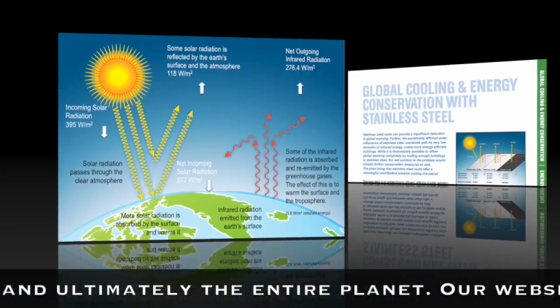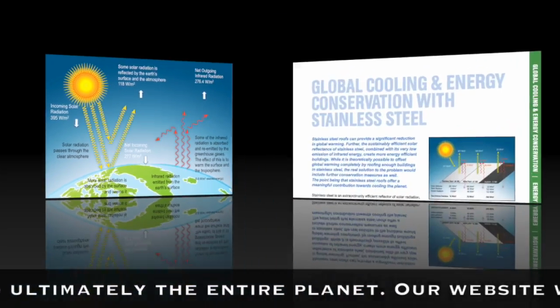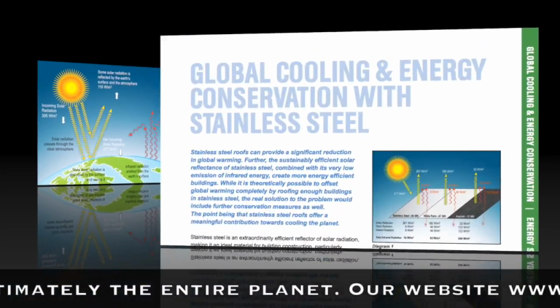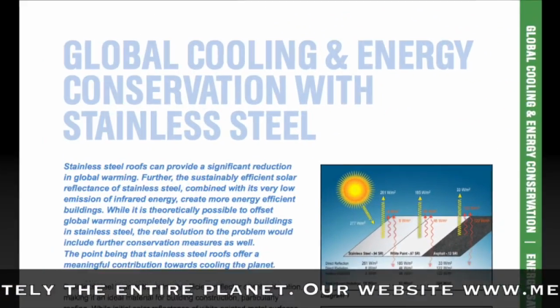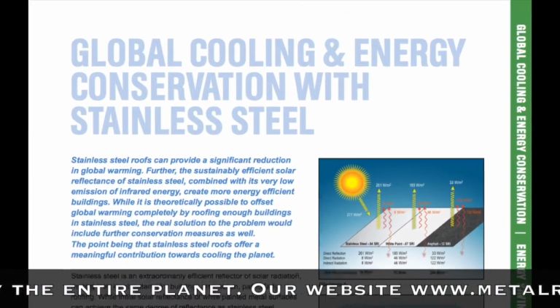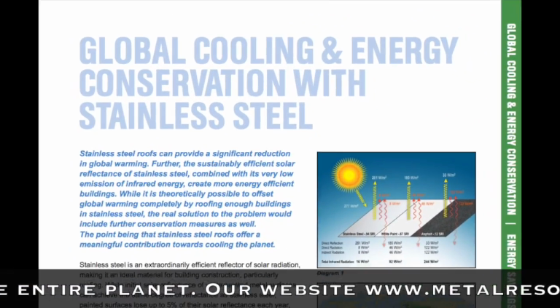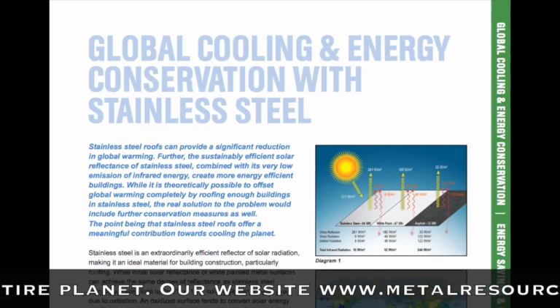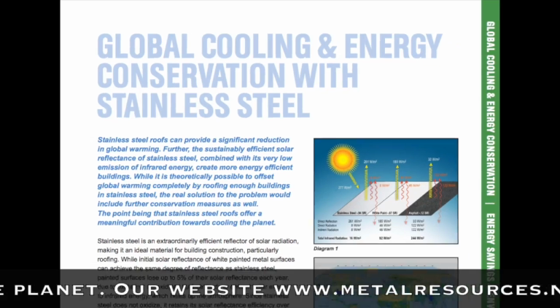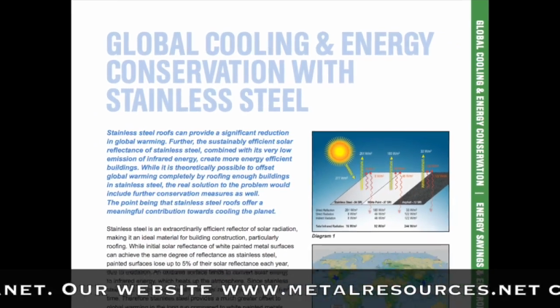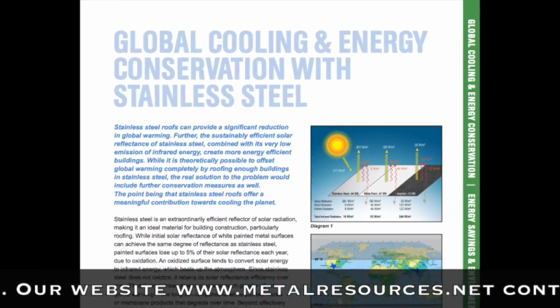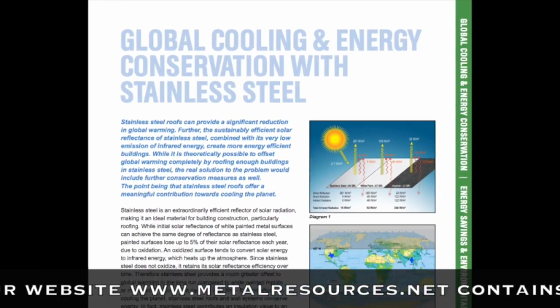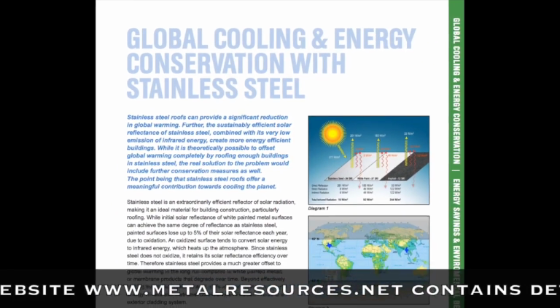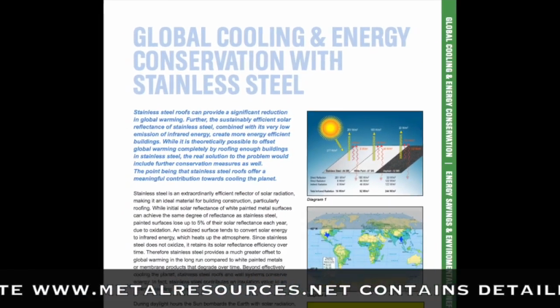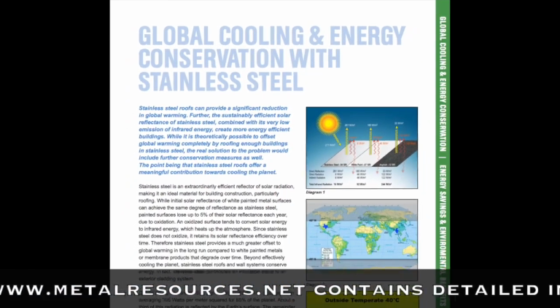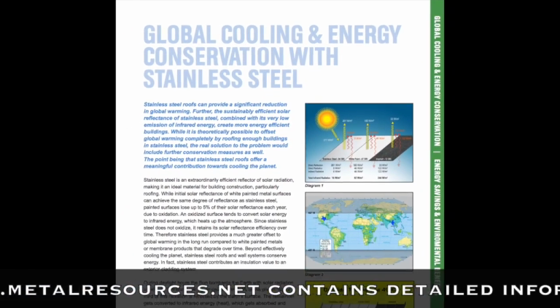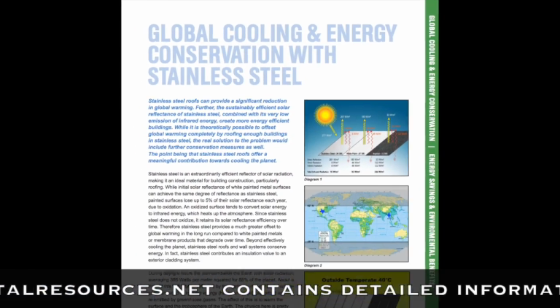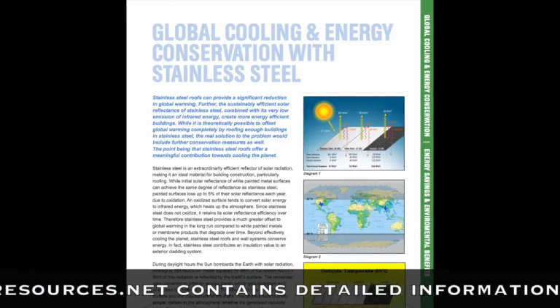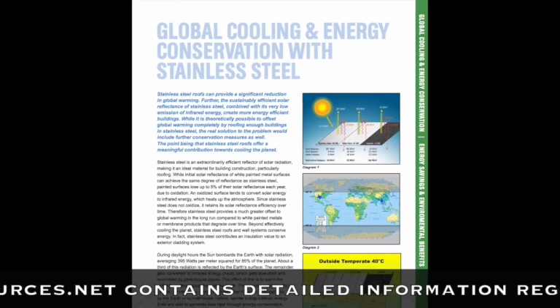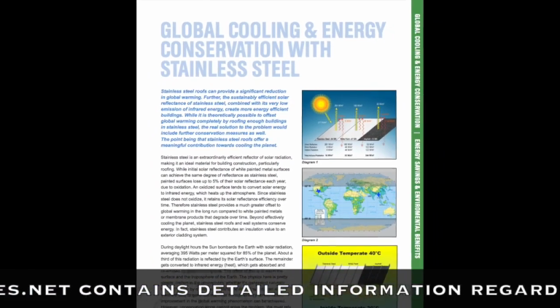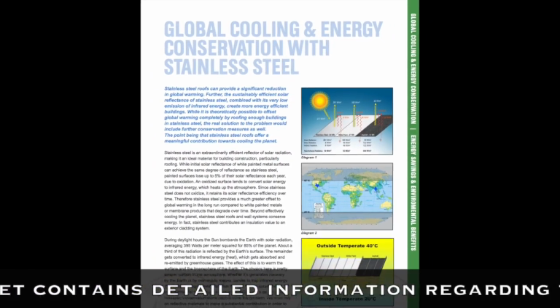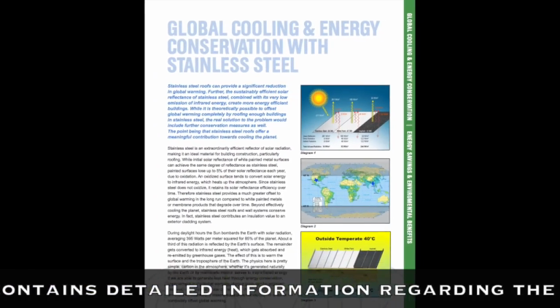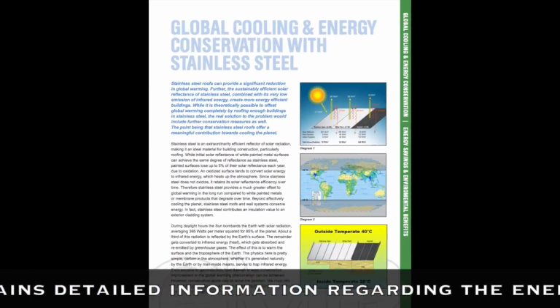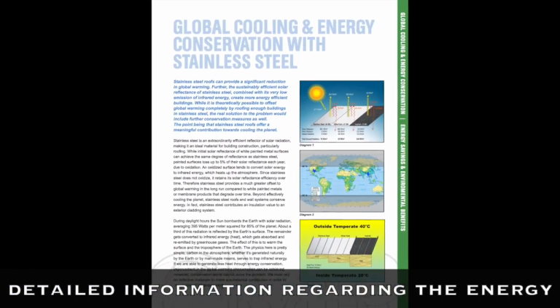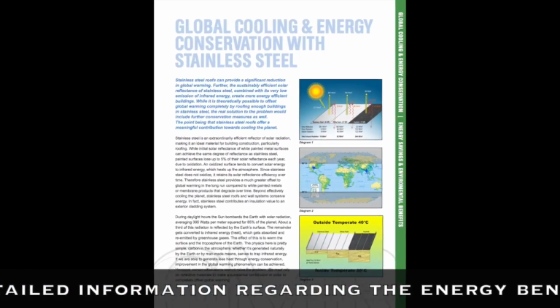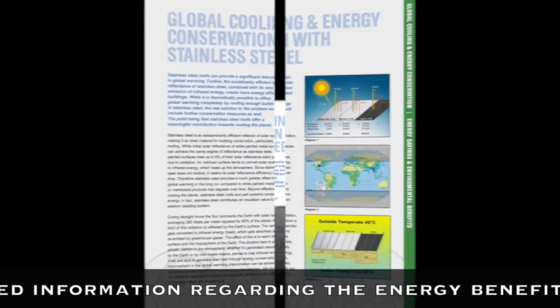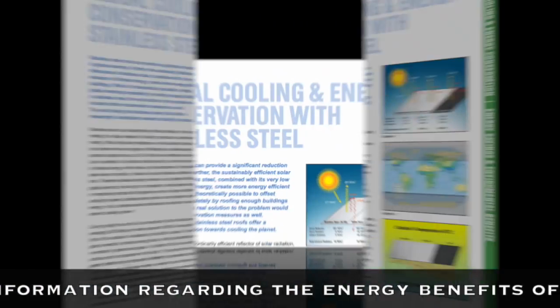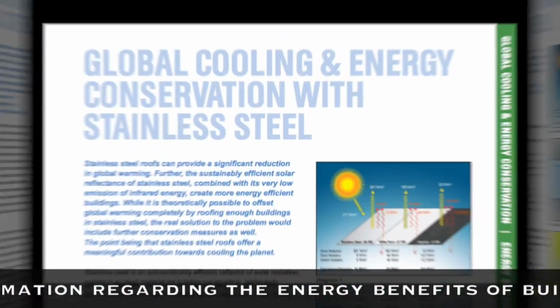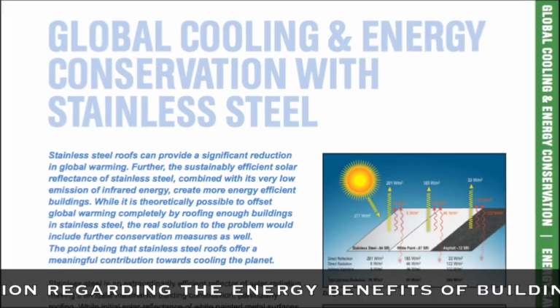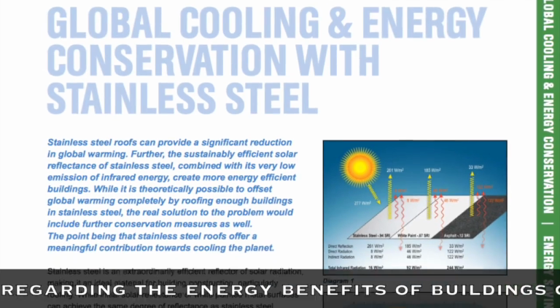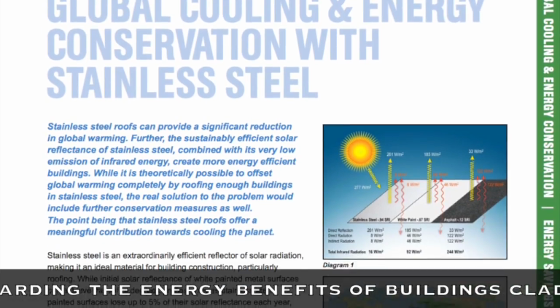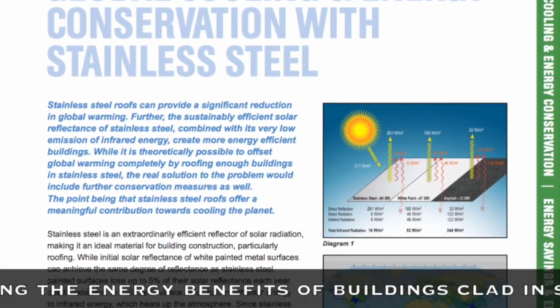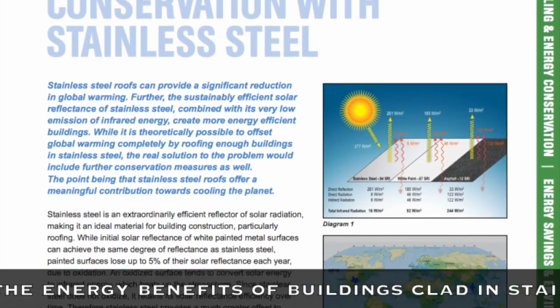Our website, metalresources.net, contains detailed information regarding the energy benefits of buildings clad in stainless steel.